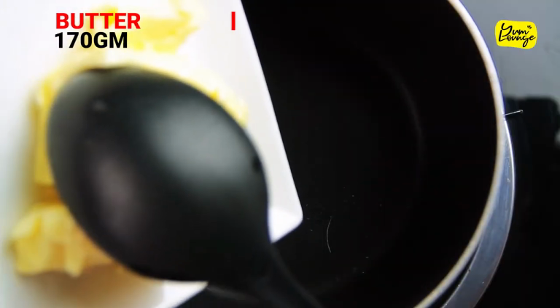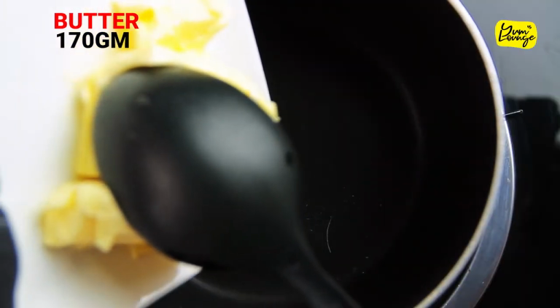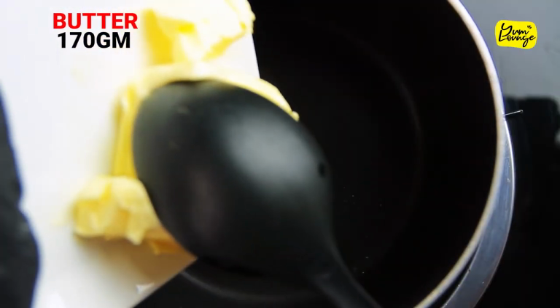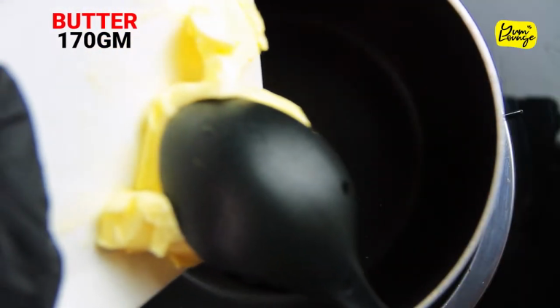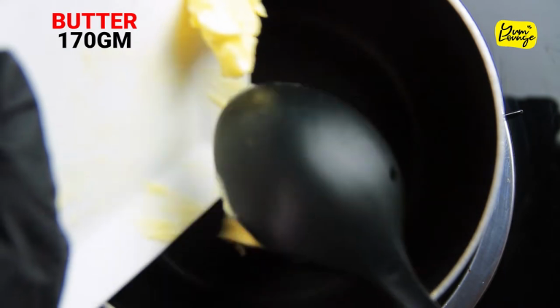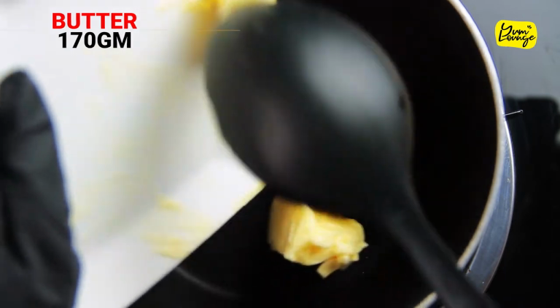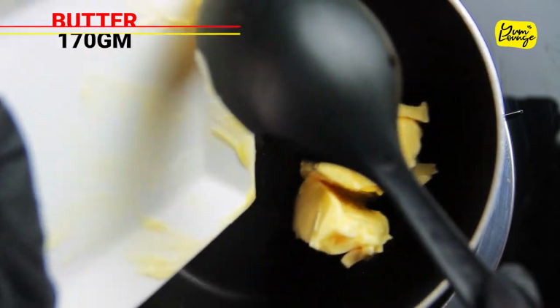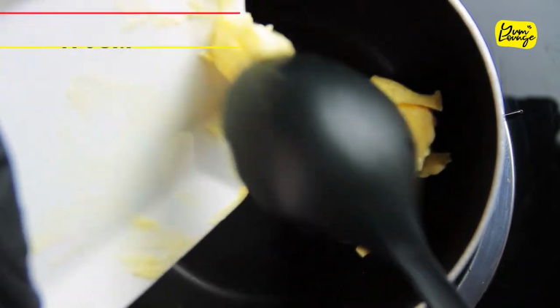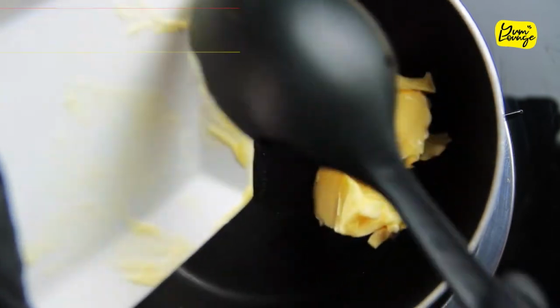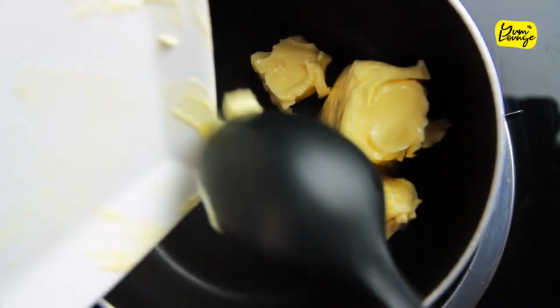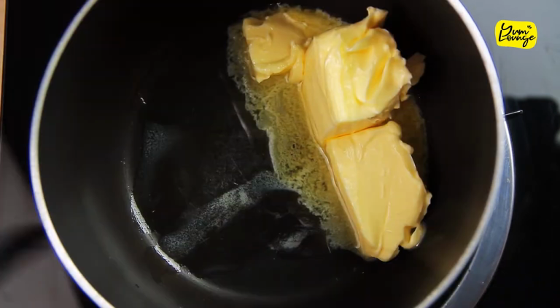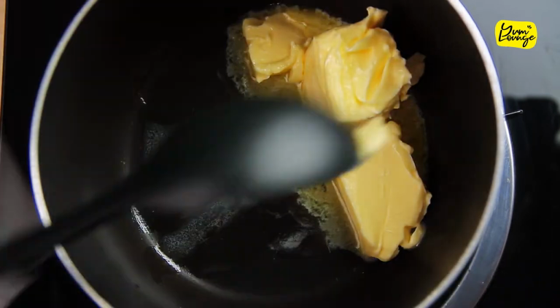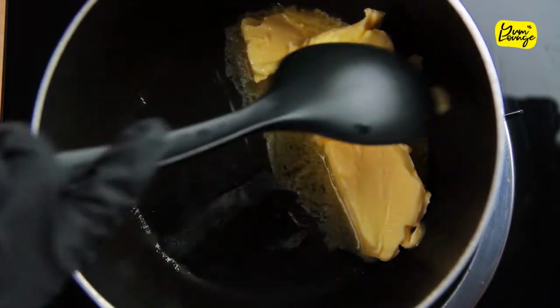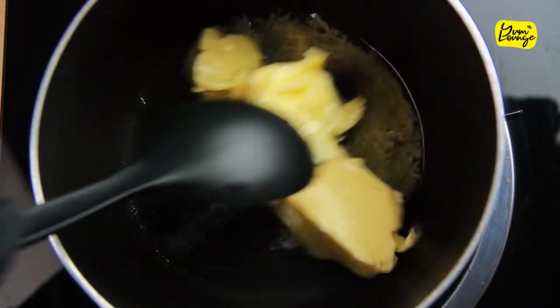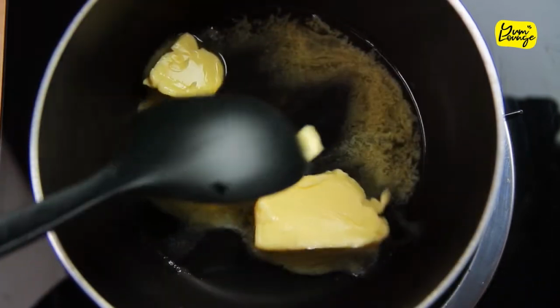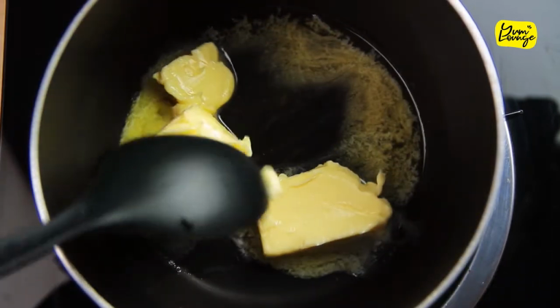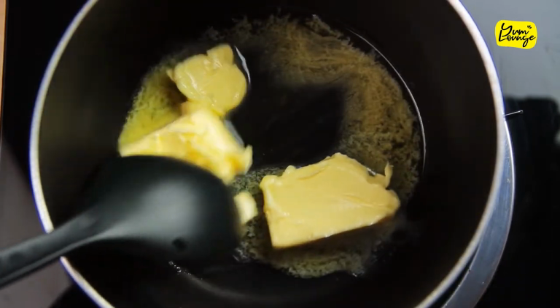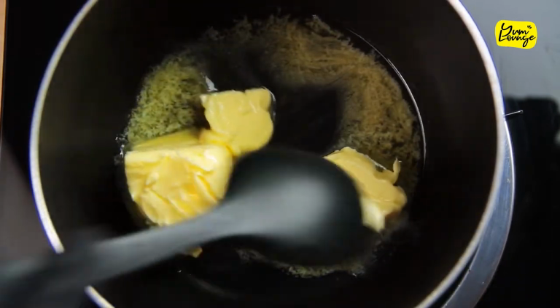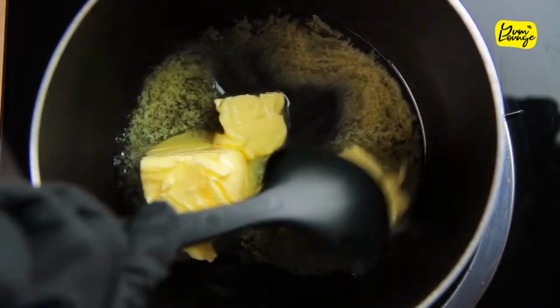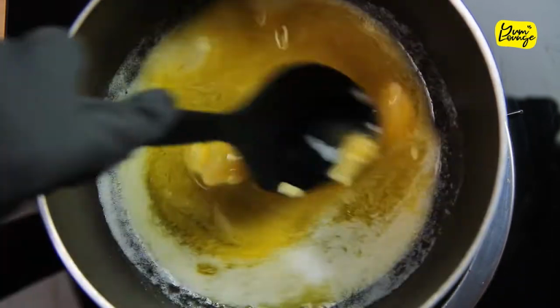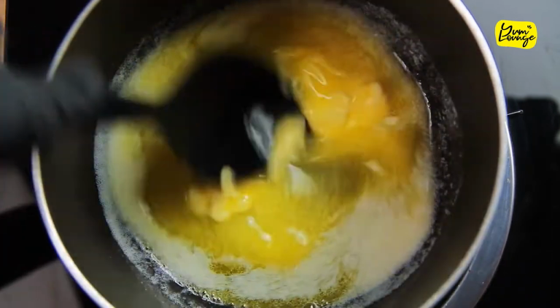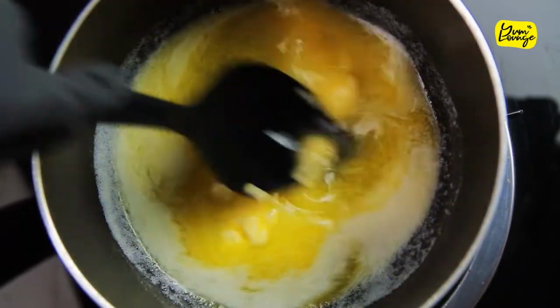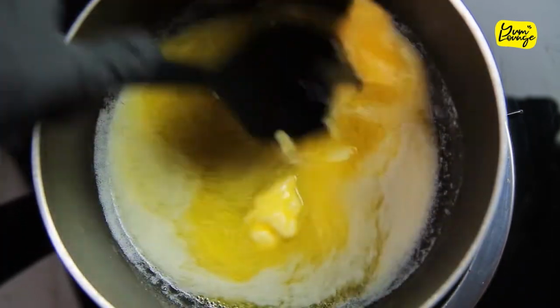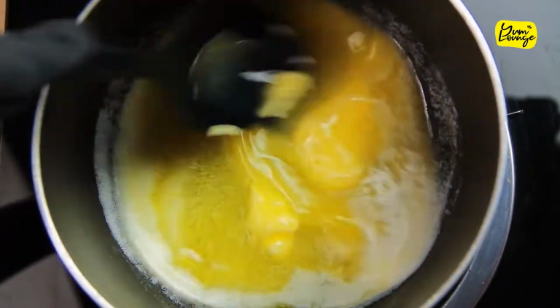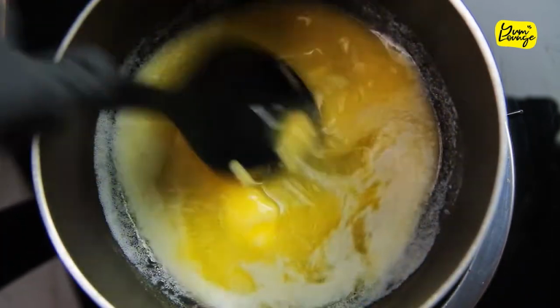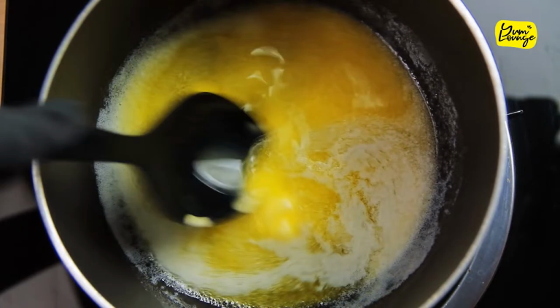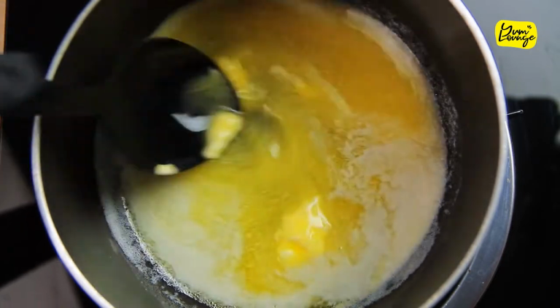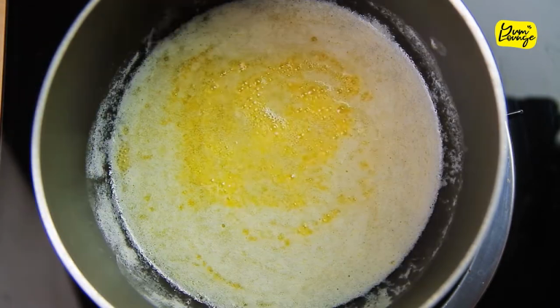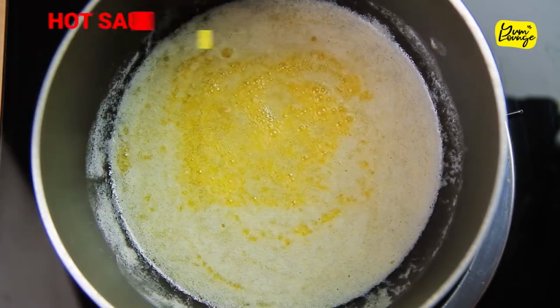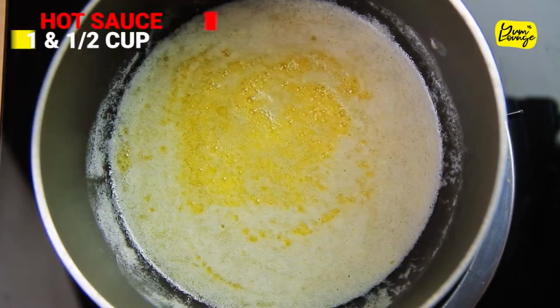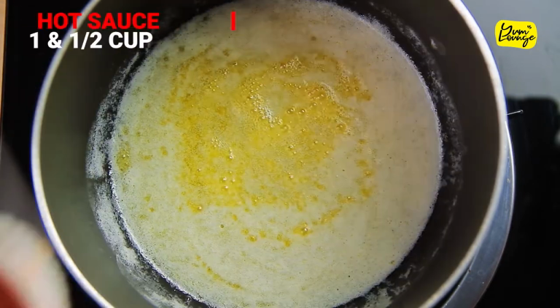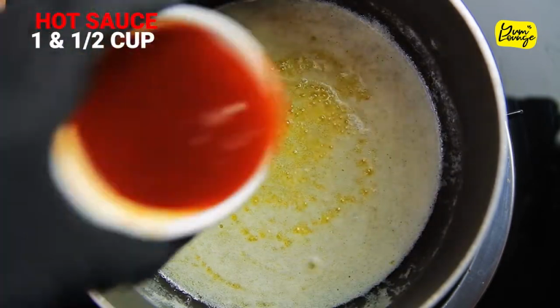Meanwhile, take a pot and add 170 grams of butter. Let it melt completely and then add one and a half cup of hot sauce.